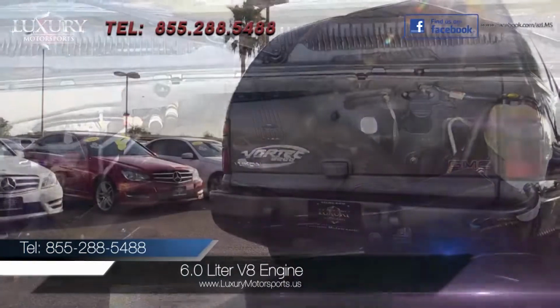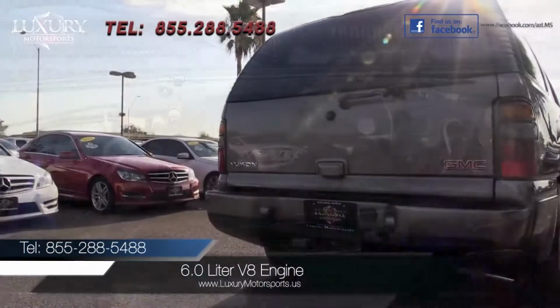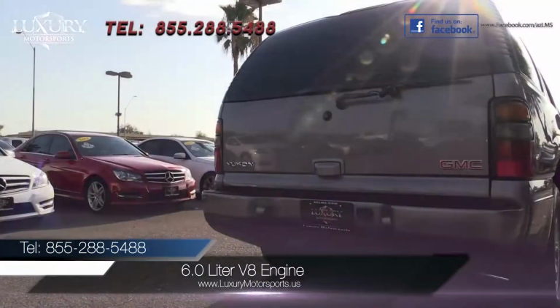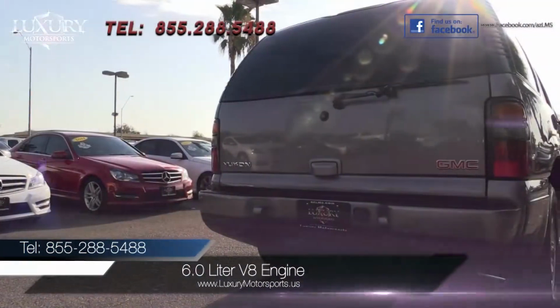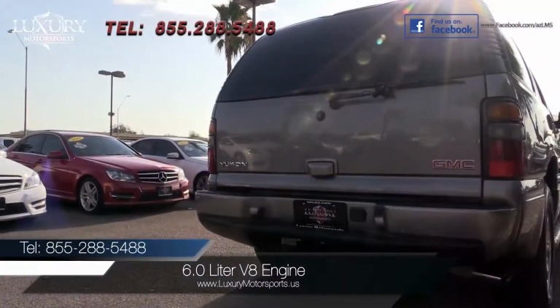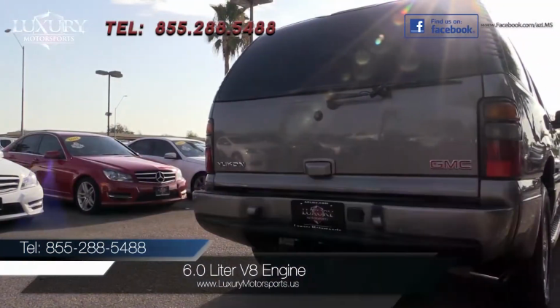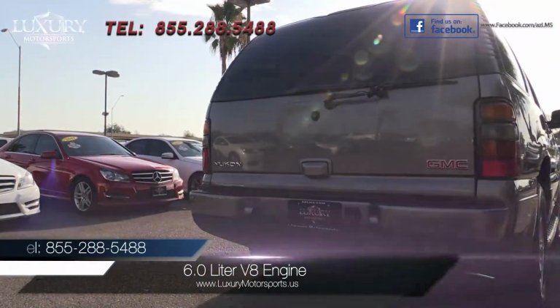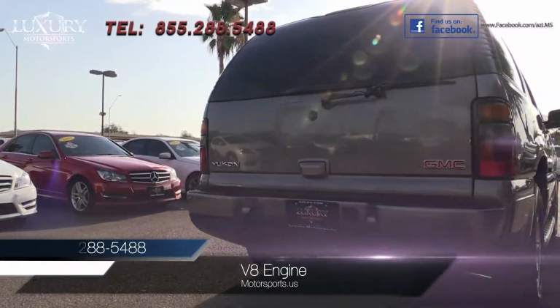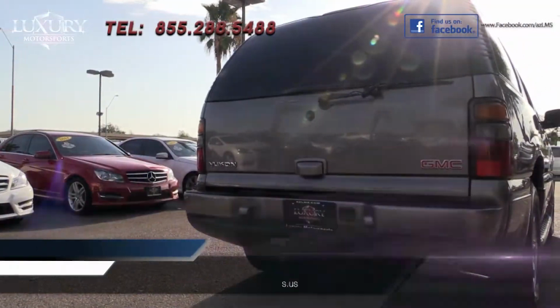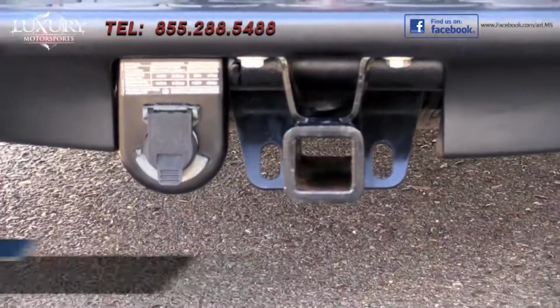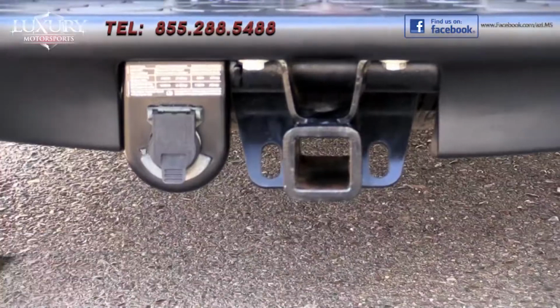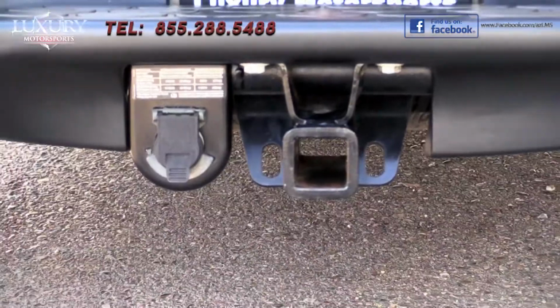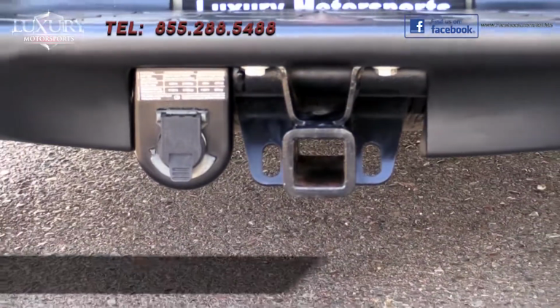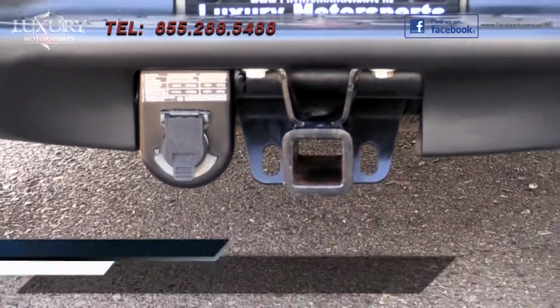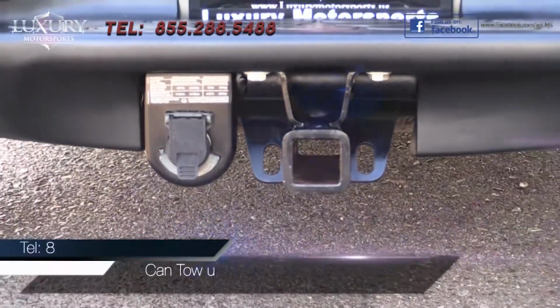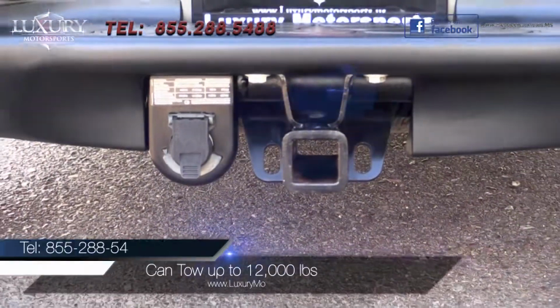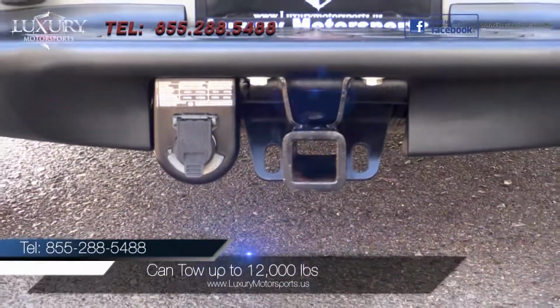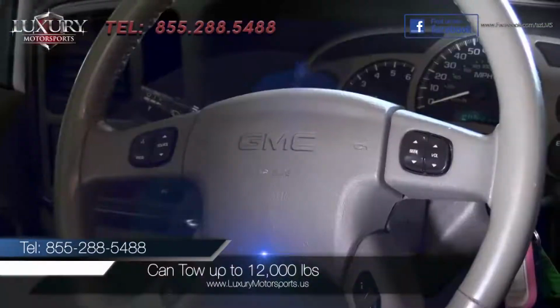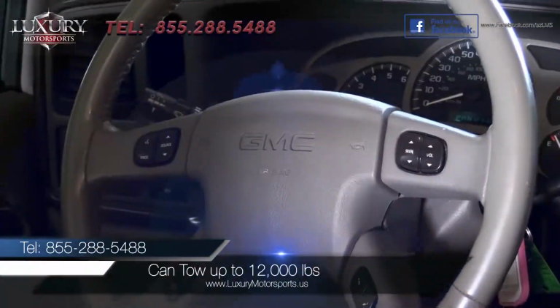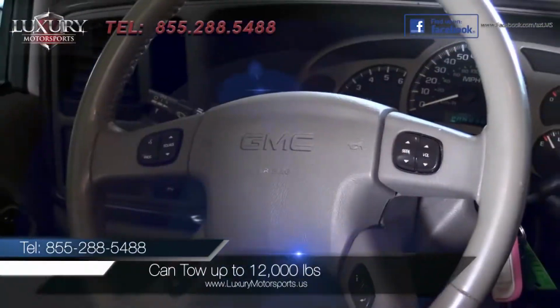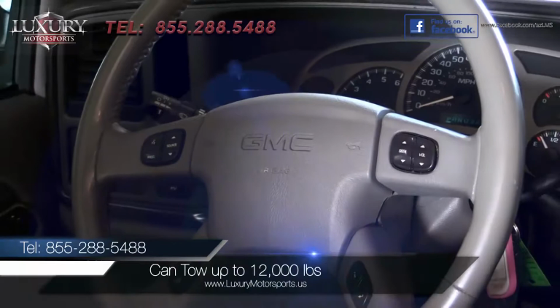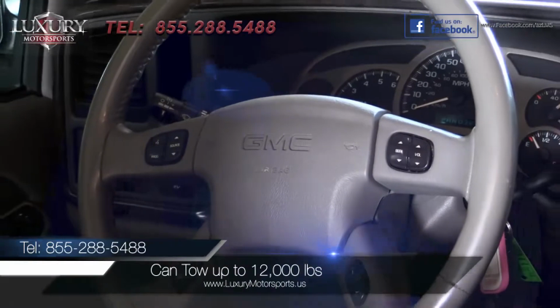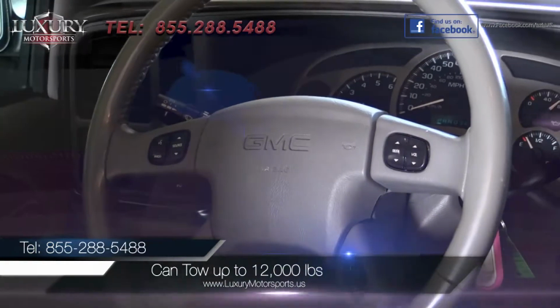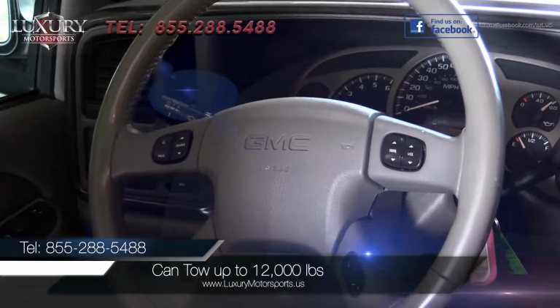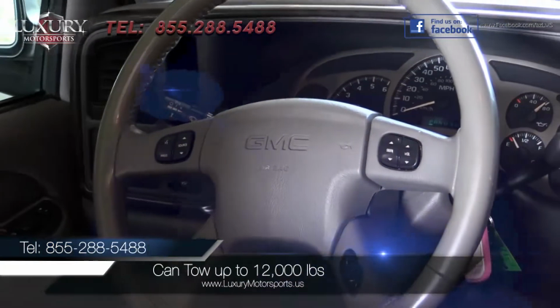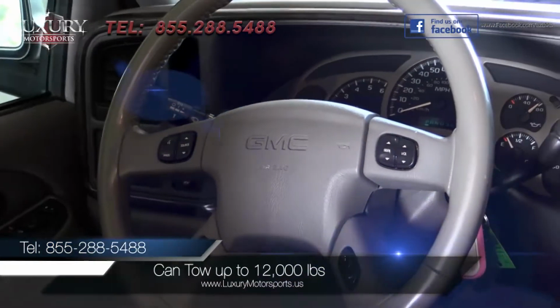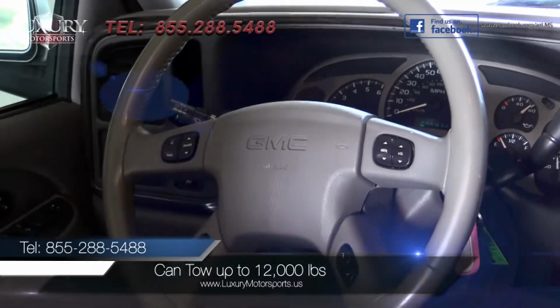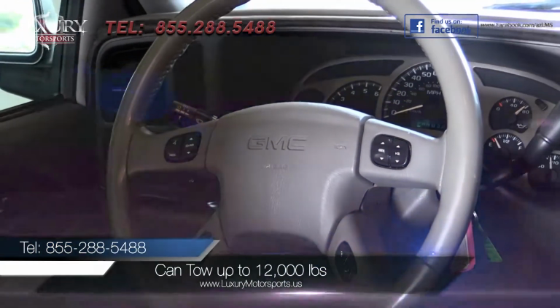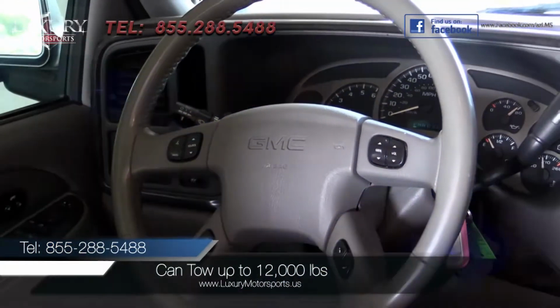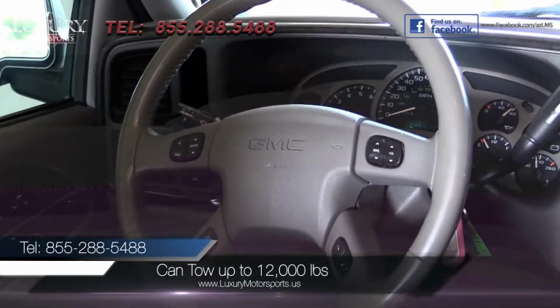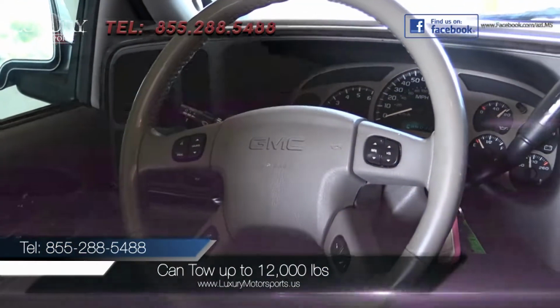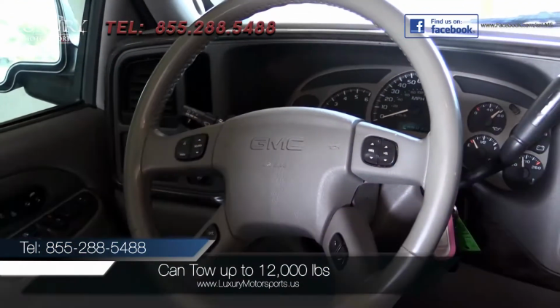For the ultimate towing power, when properly equipped, this Yukon can pull up to 12,000 pounds.